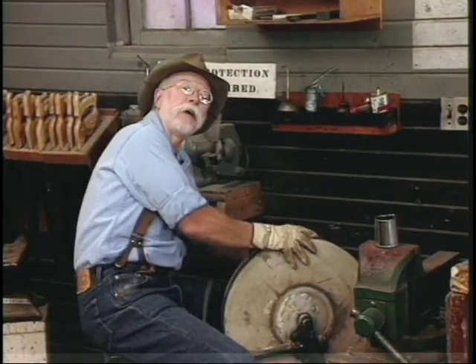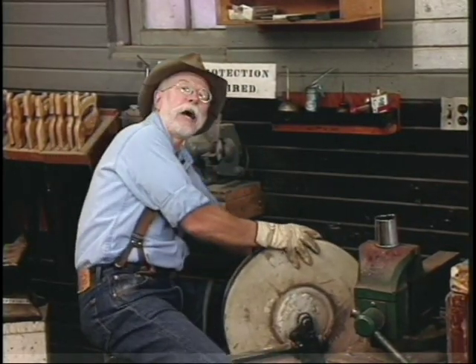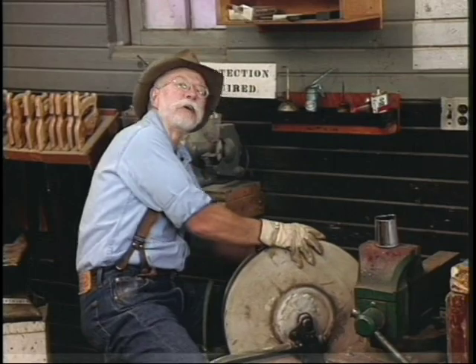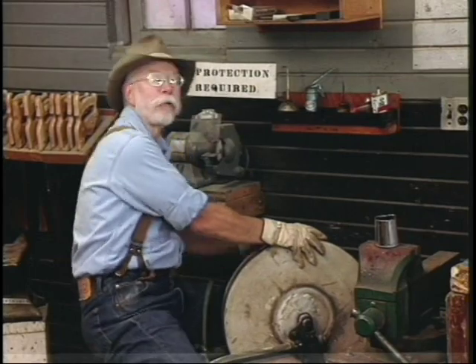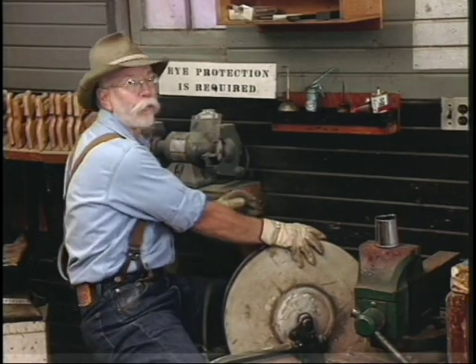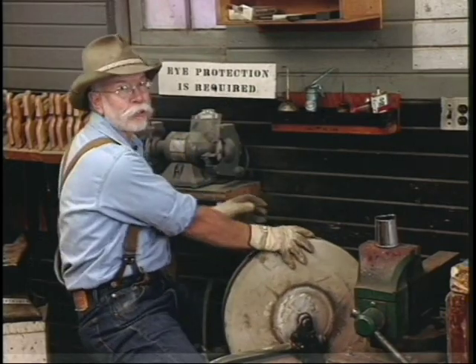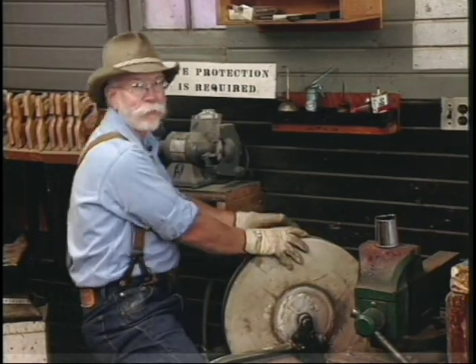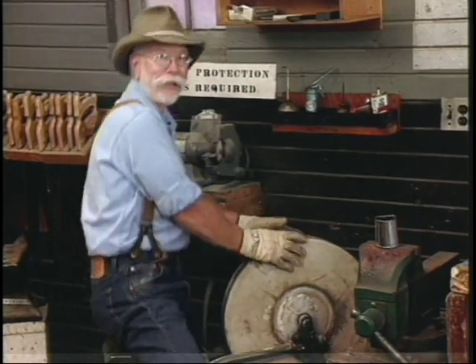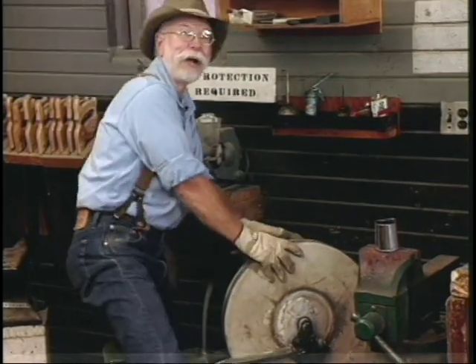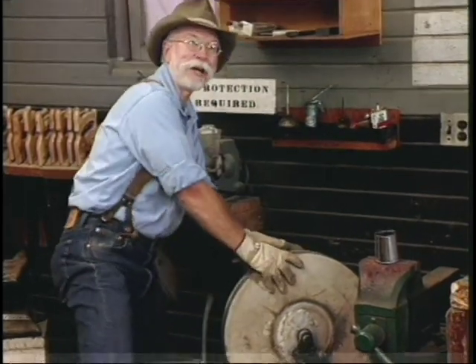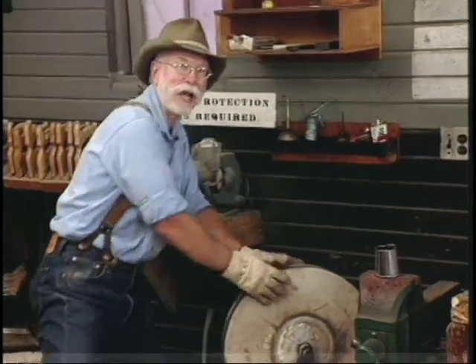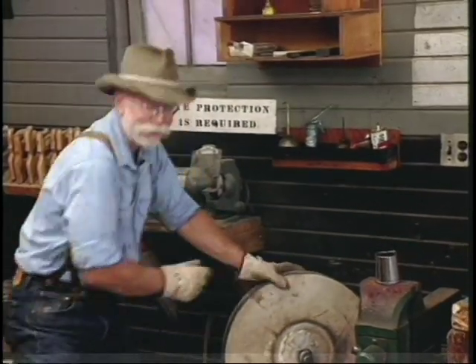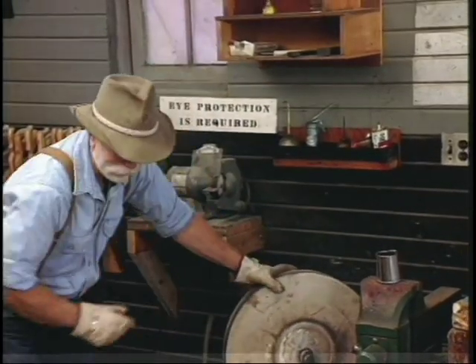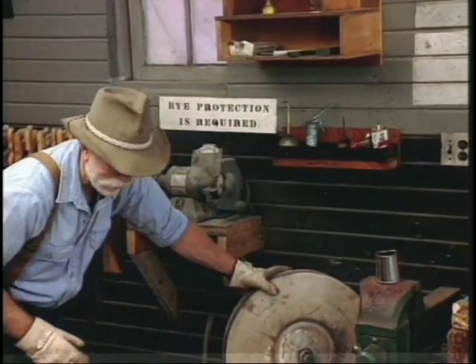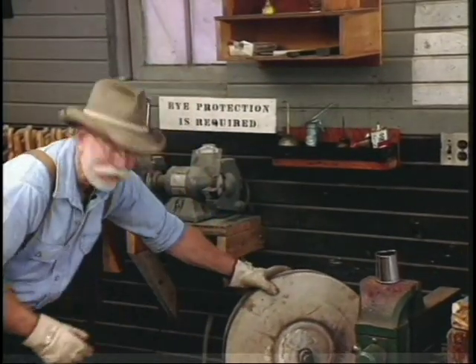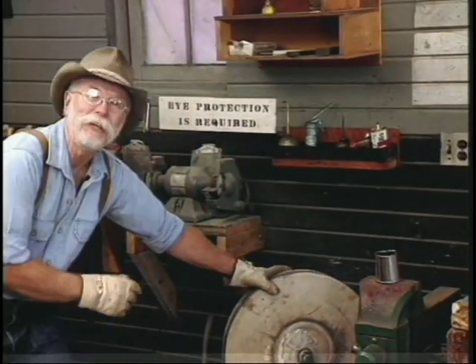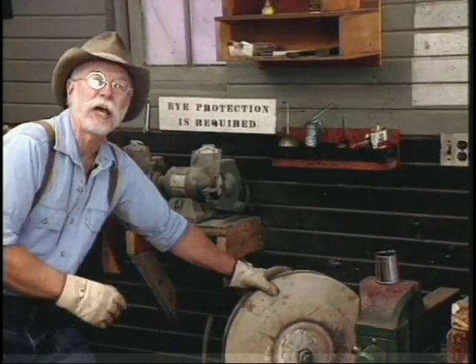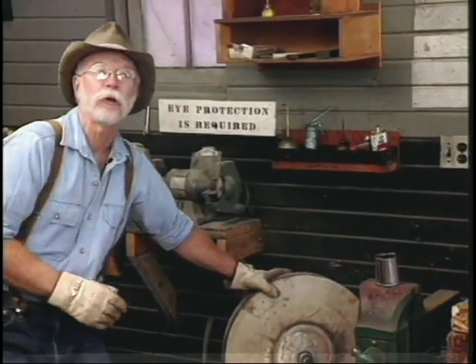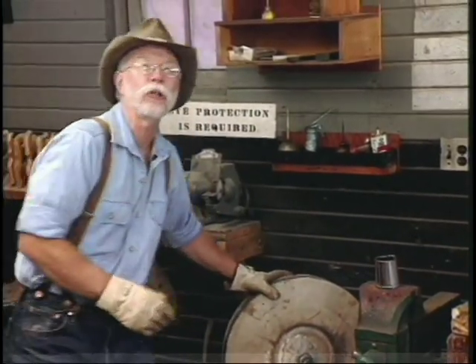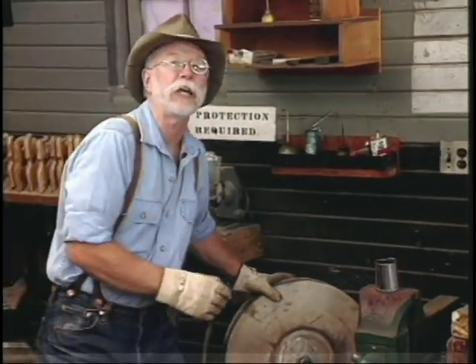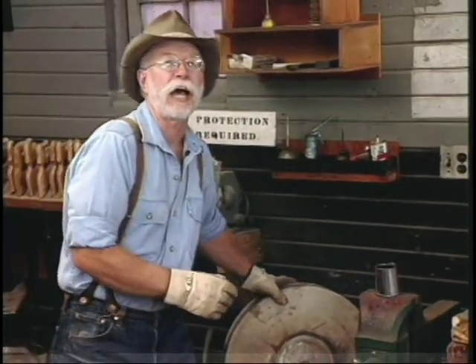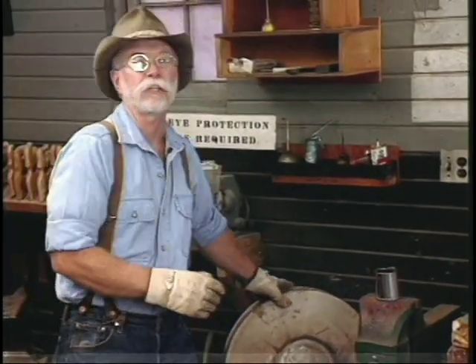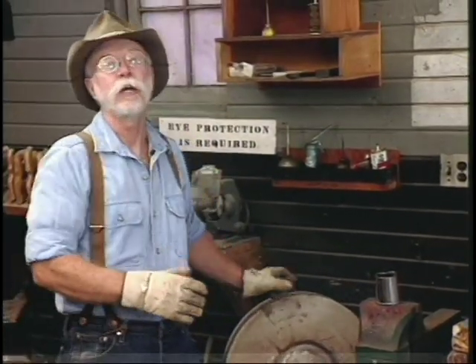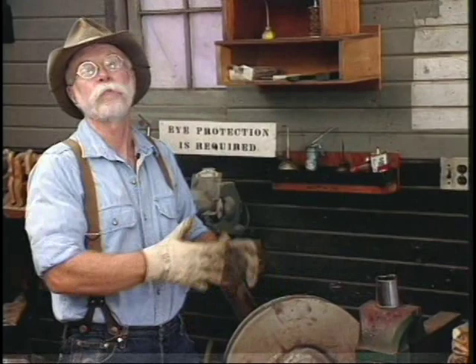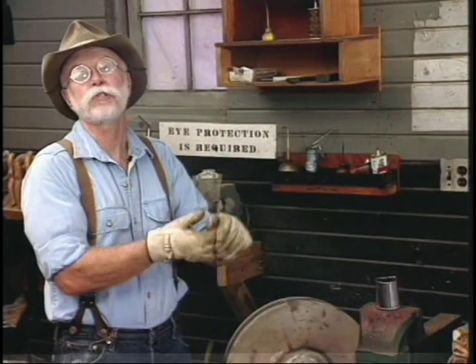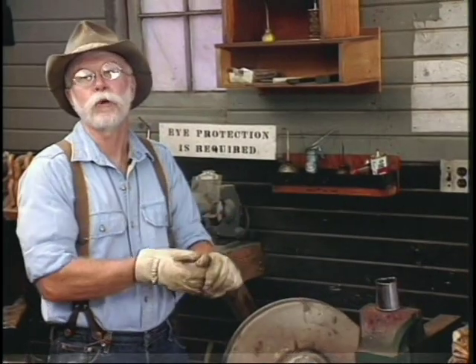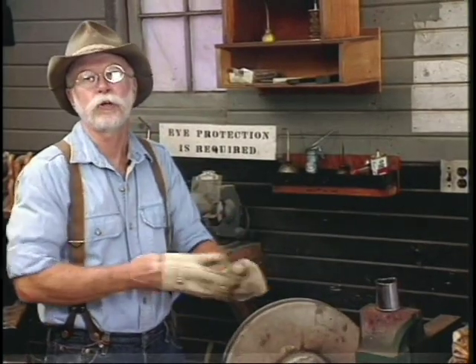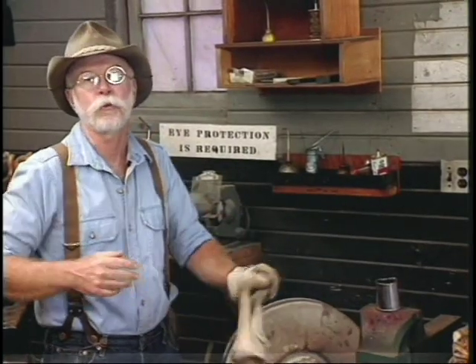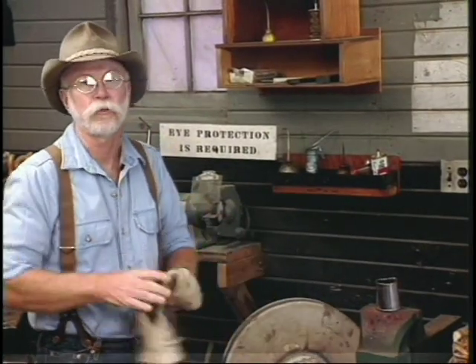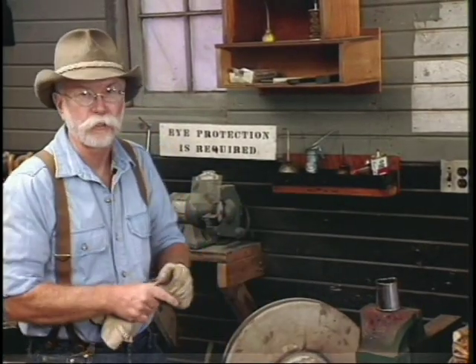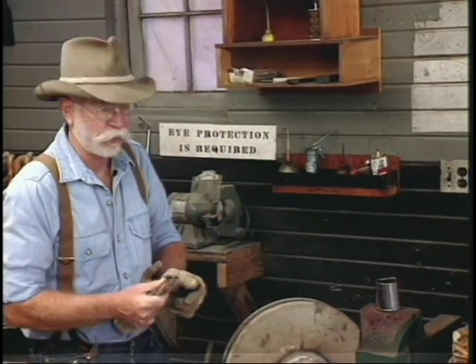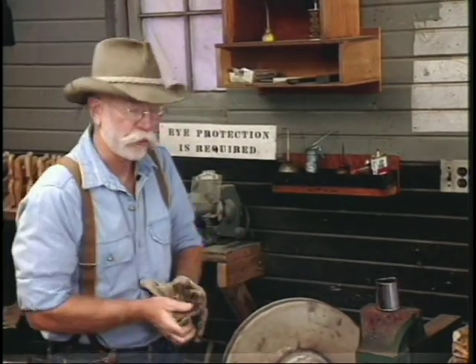Hi, I'm Bernie Weisgerber and I've got an axe to grind. Today we're going to look at axes. But first I want to show you around the ranger station.